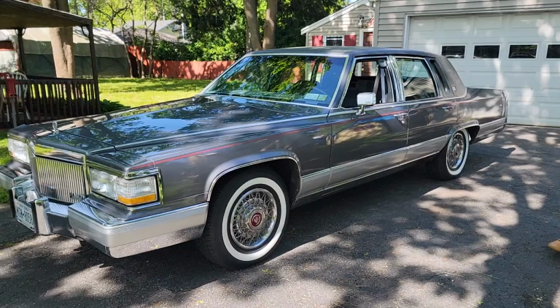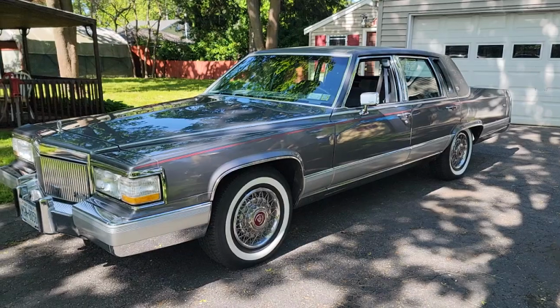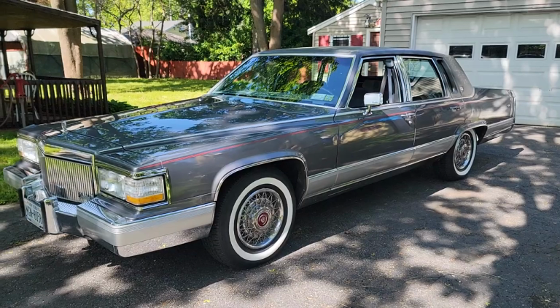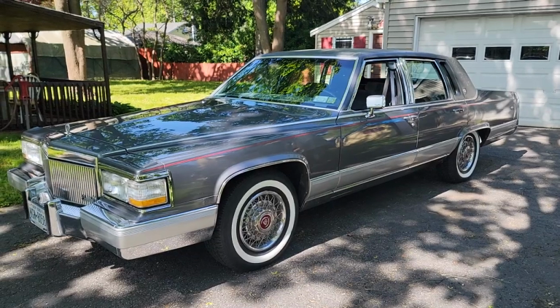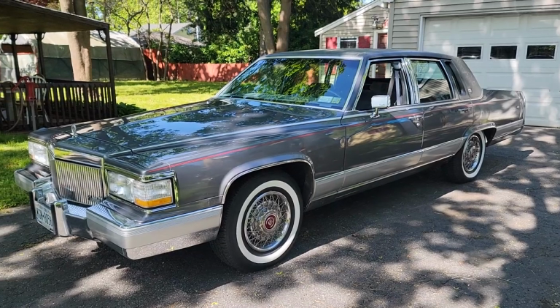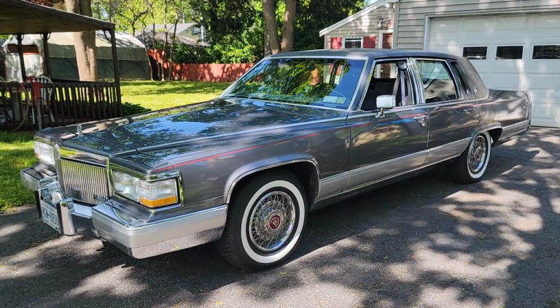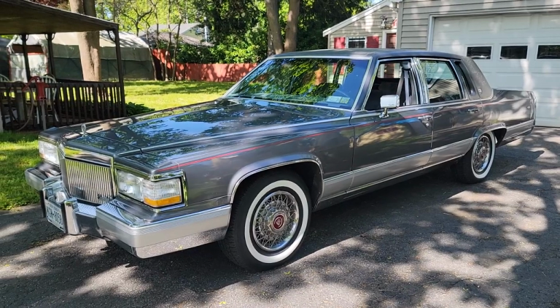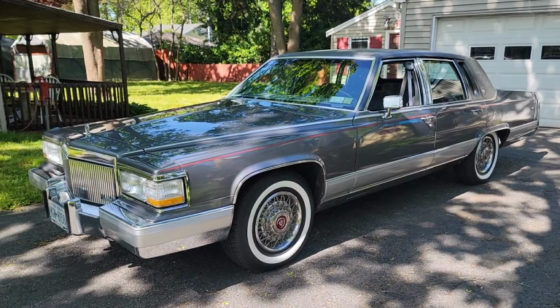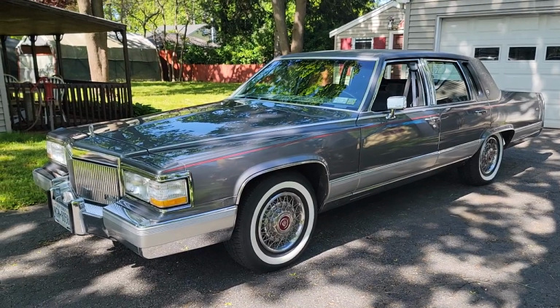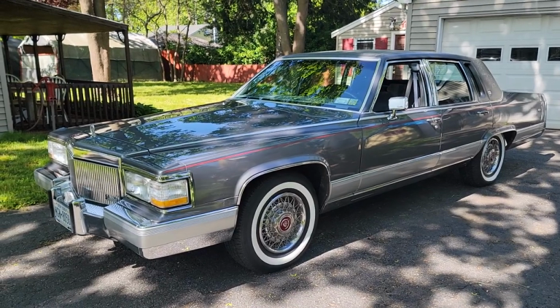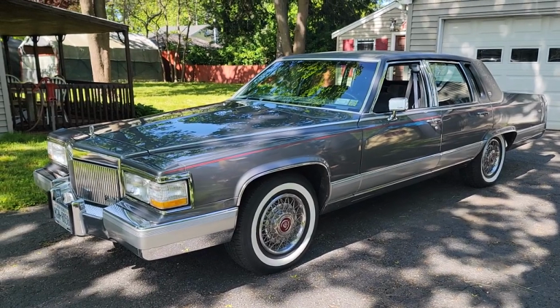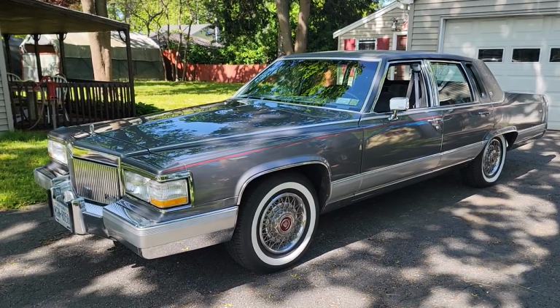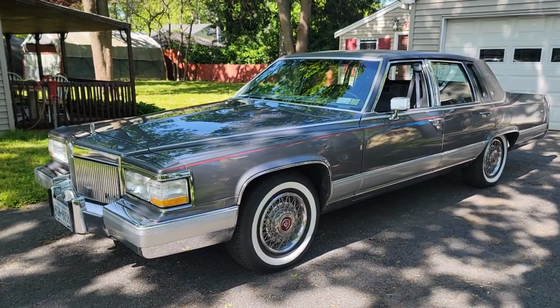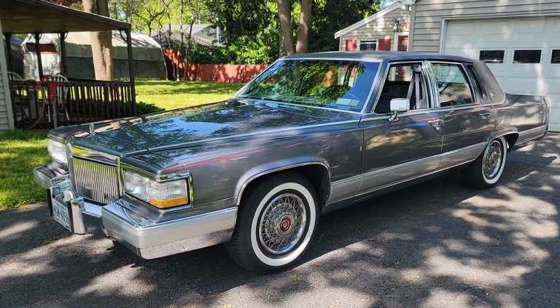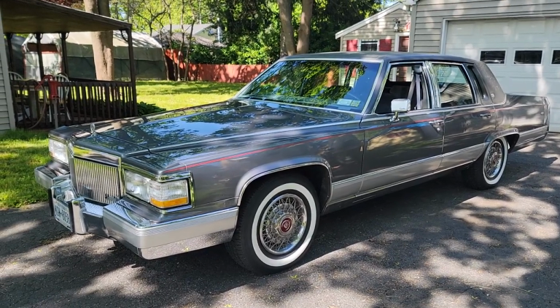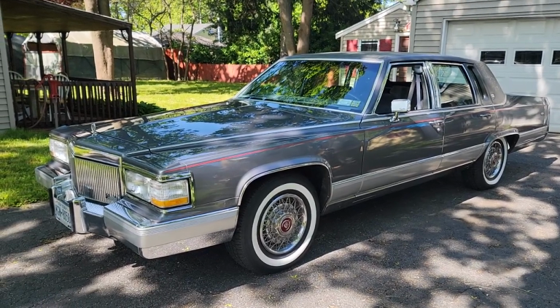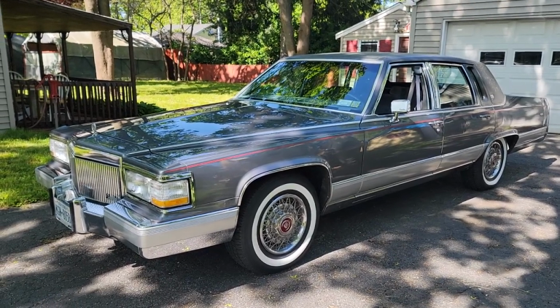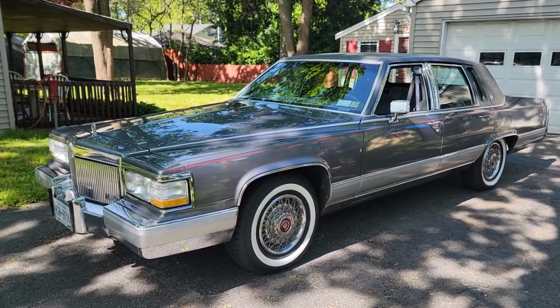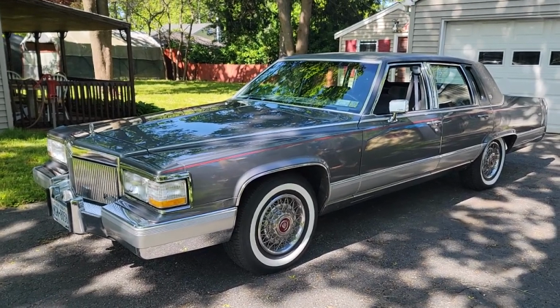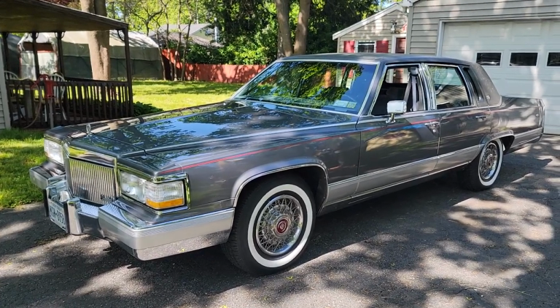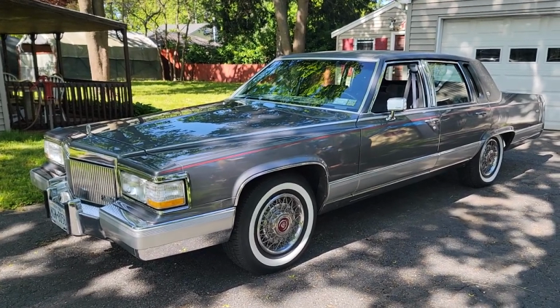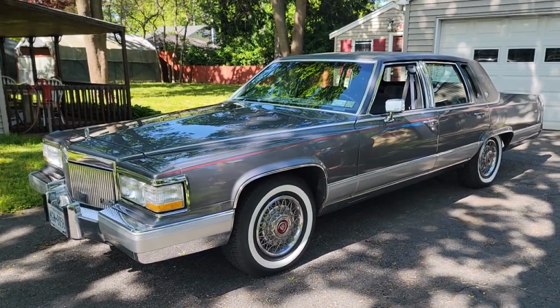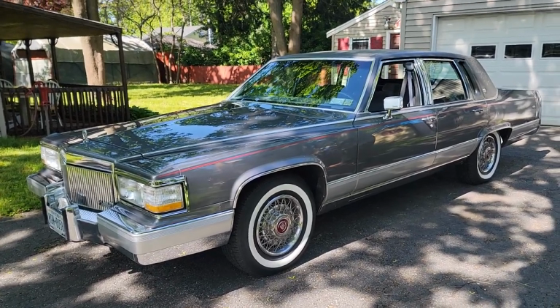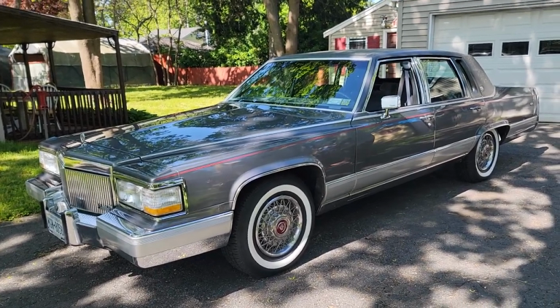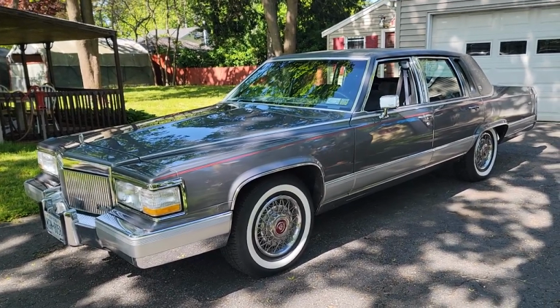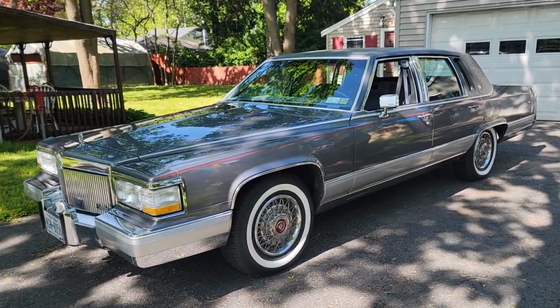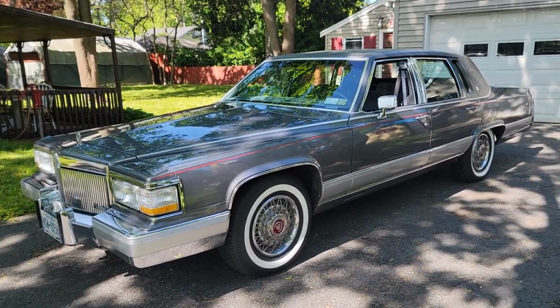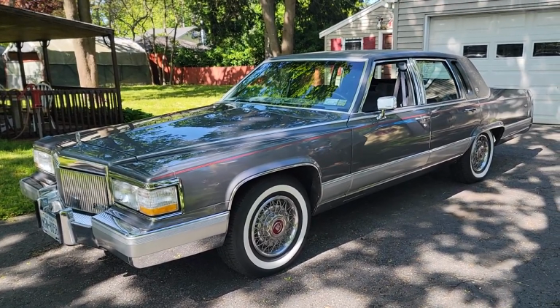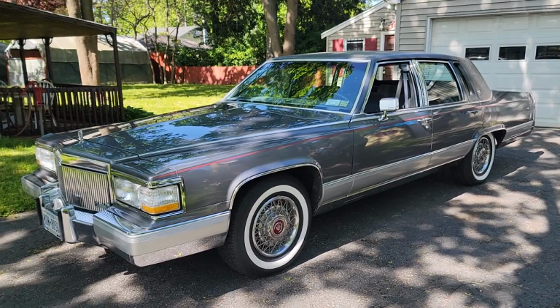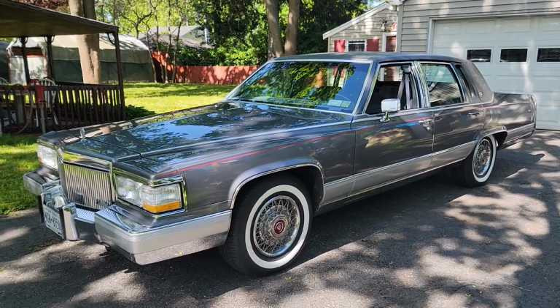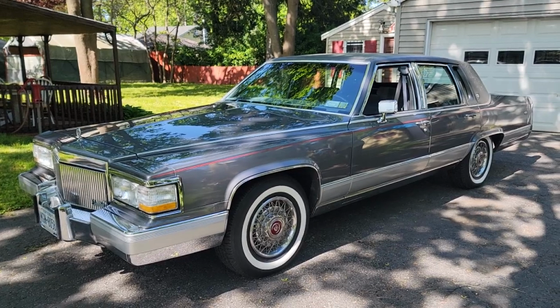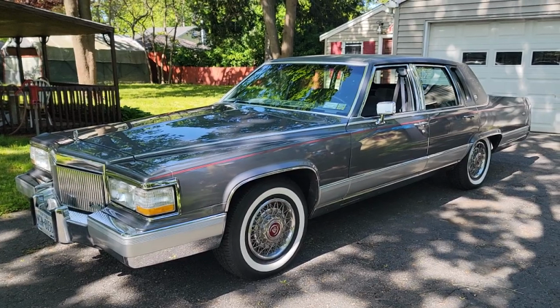Hey guys, thanks for joining us today. Mike here, Weeby Autos. Today we have a beautiful 1991 Cadillac Barone.